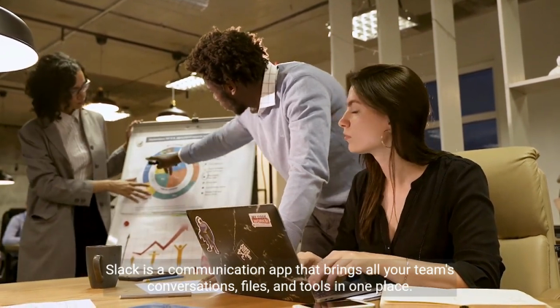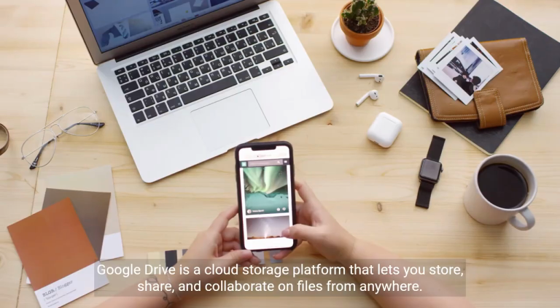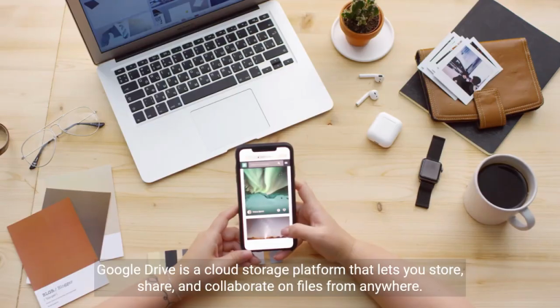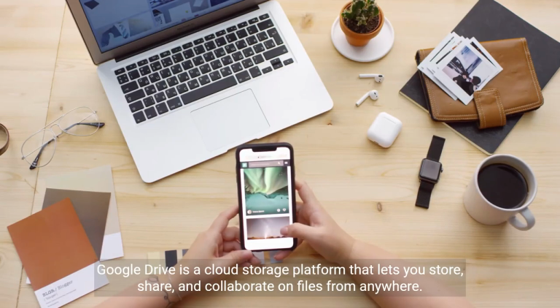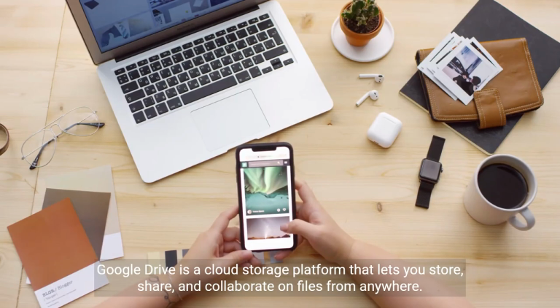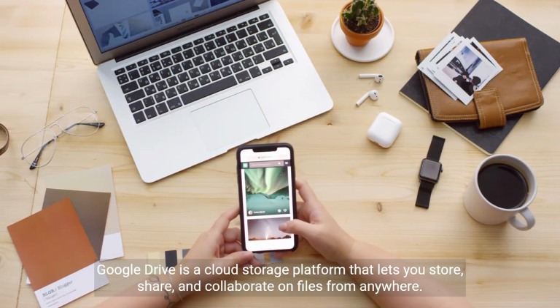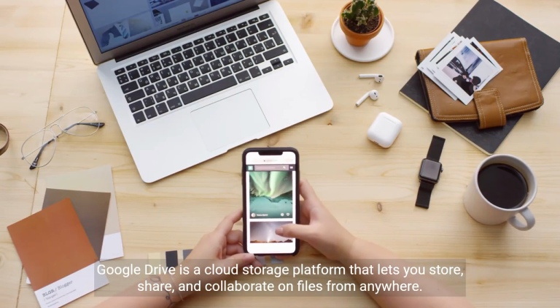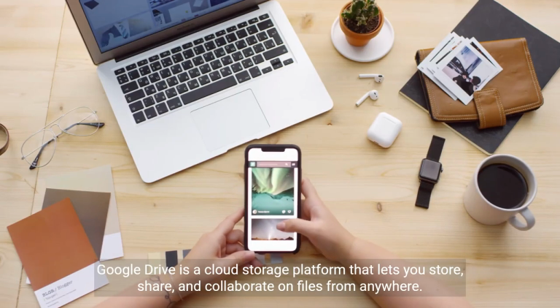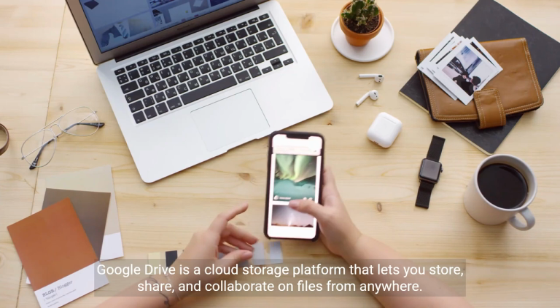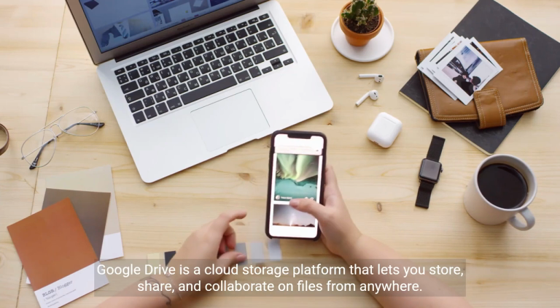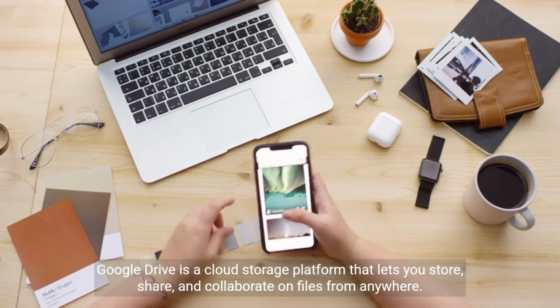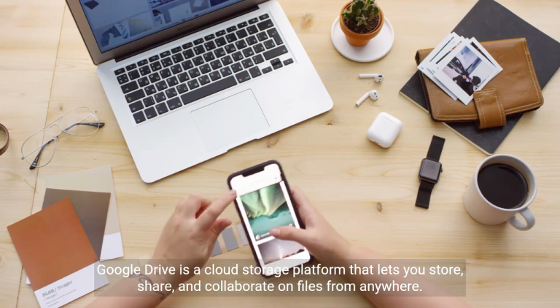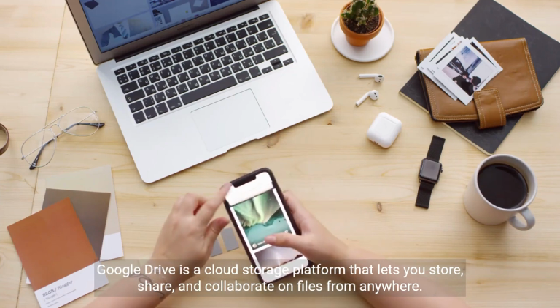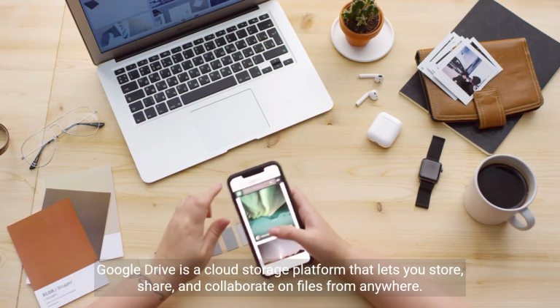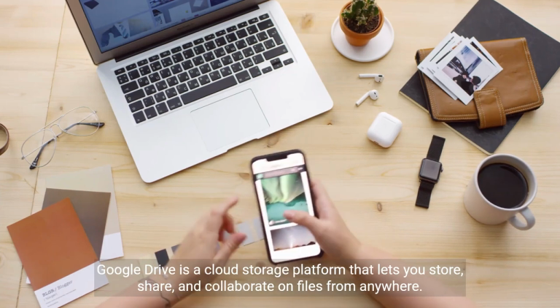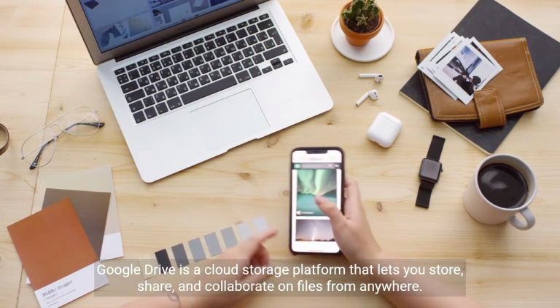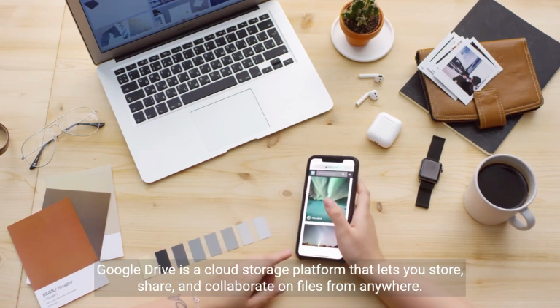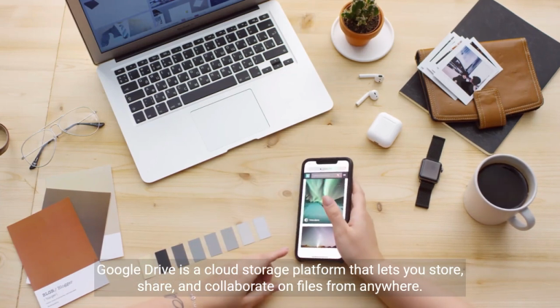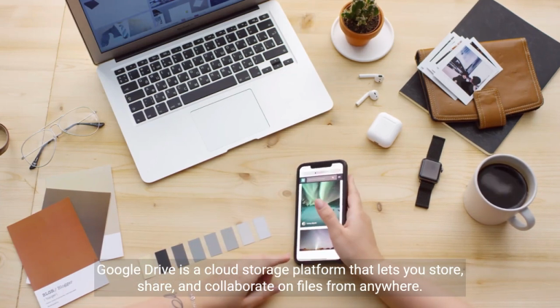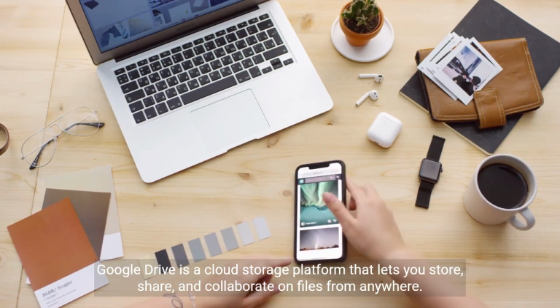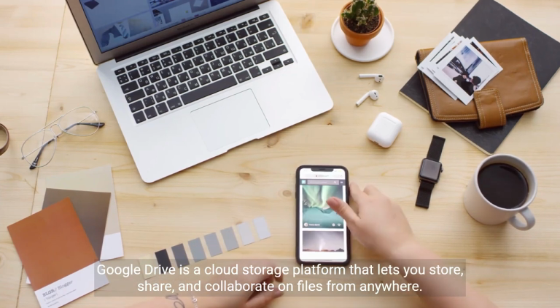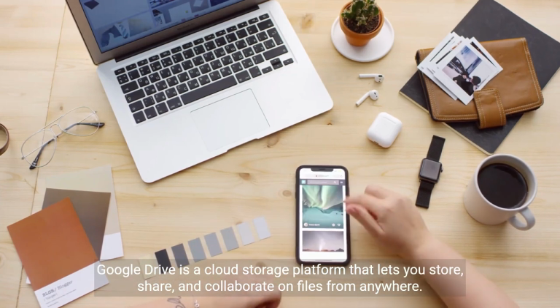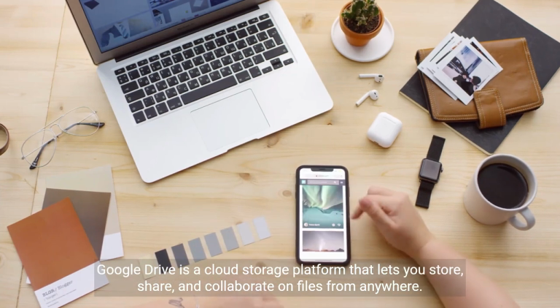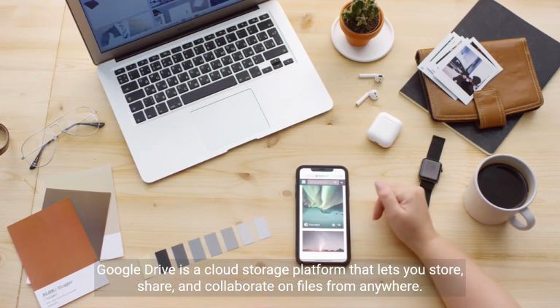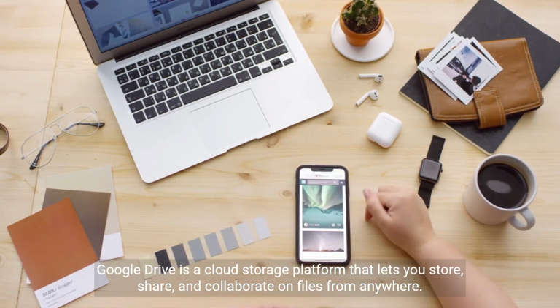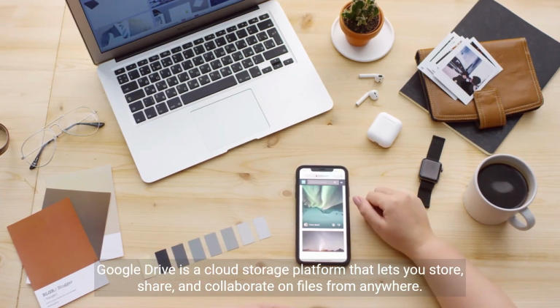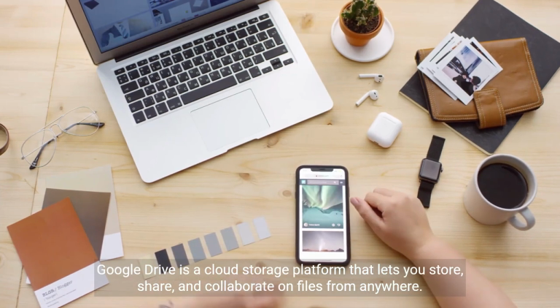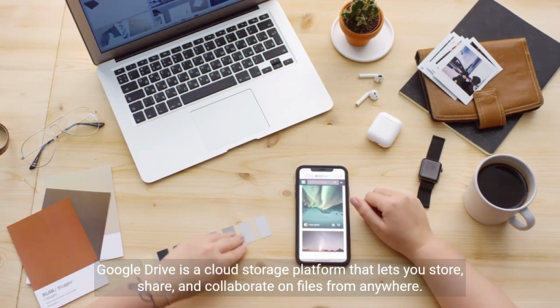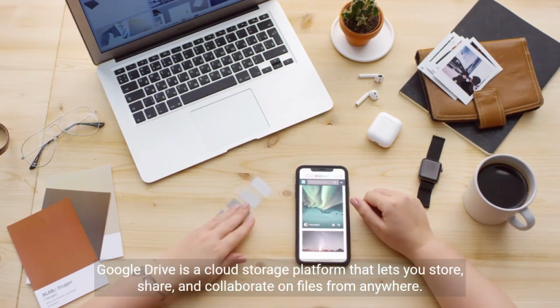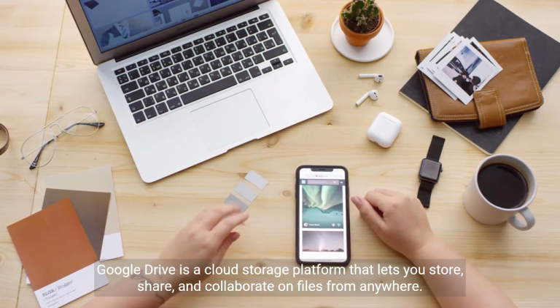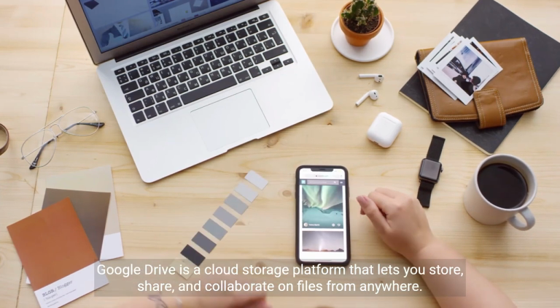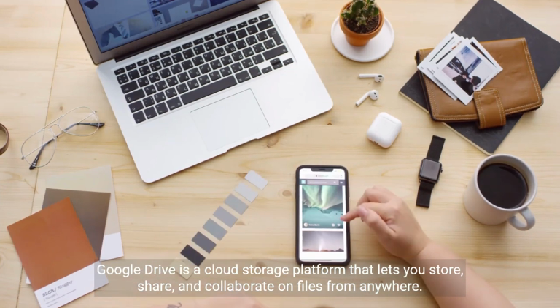Google Drive is a cloud storage platform that lets you store, share, and collaborate on files from anywhere.